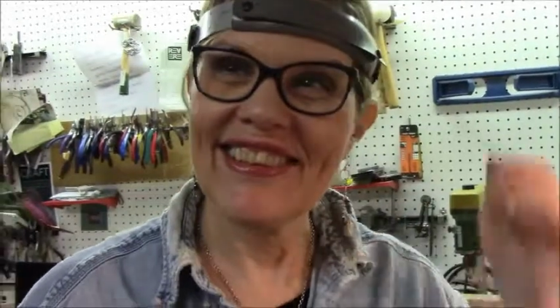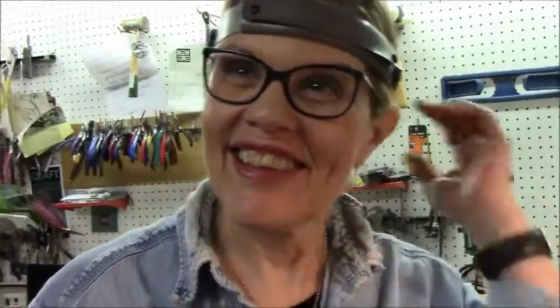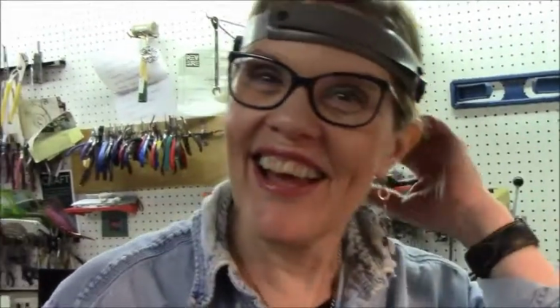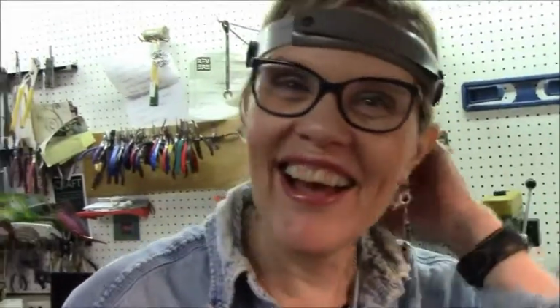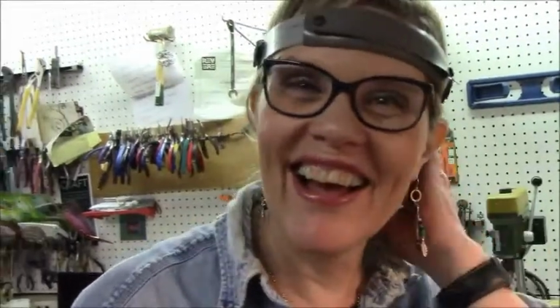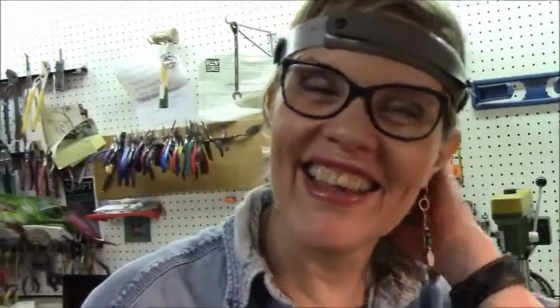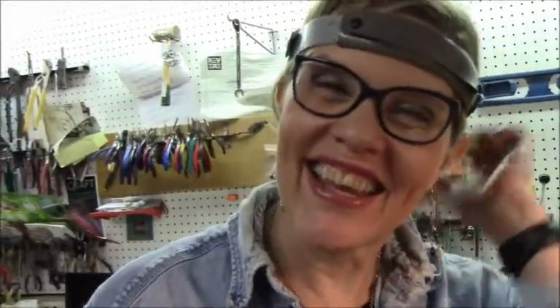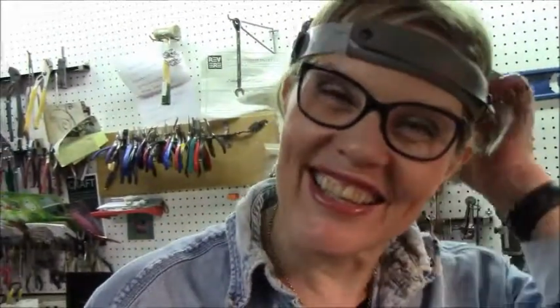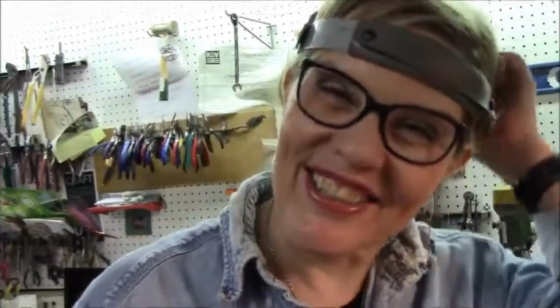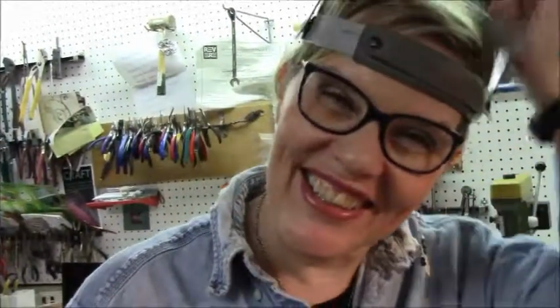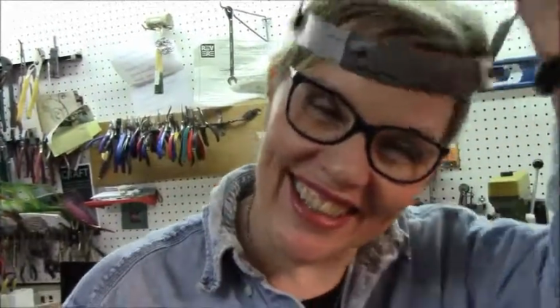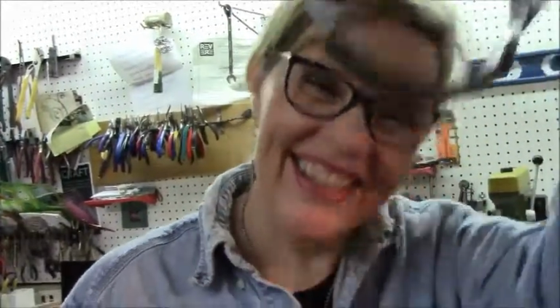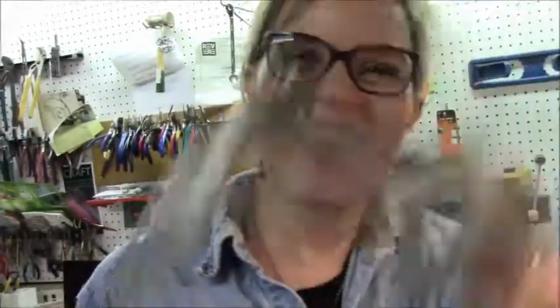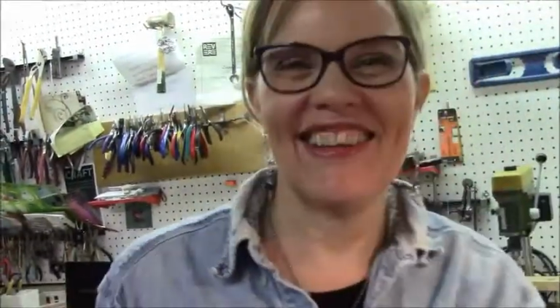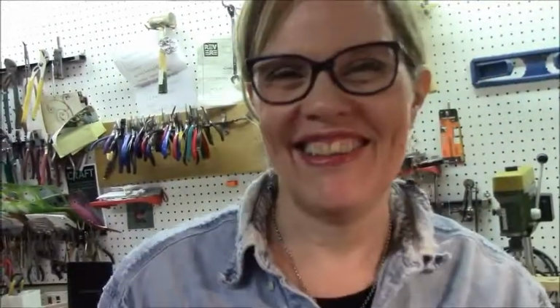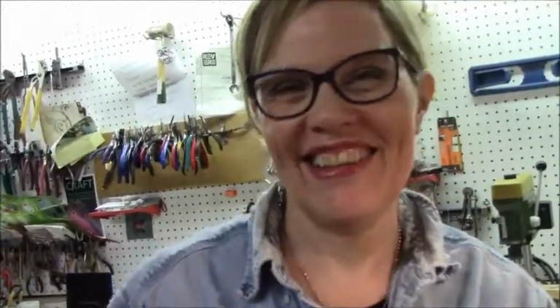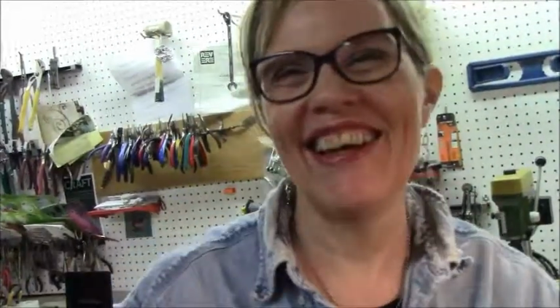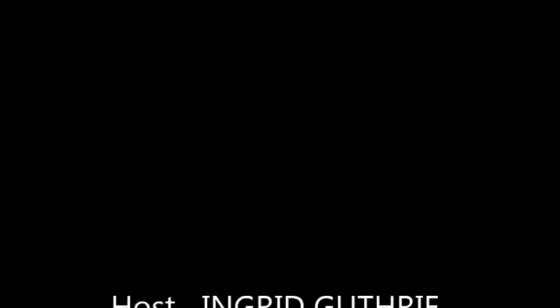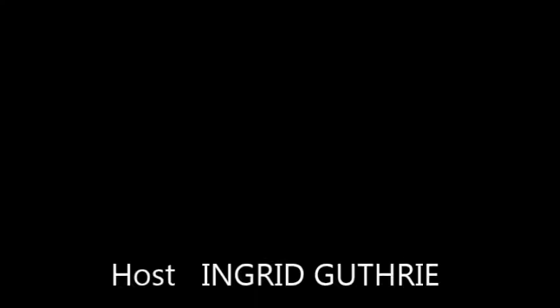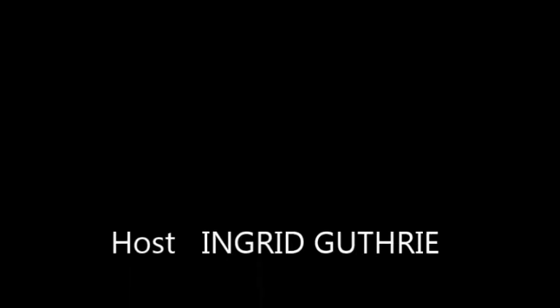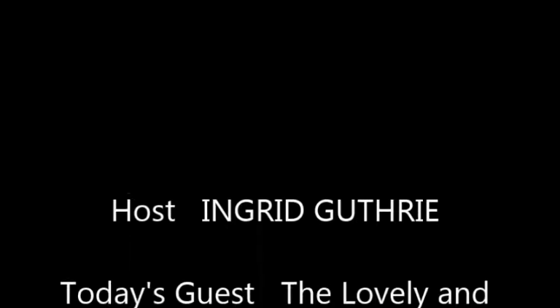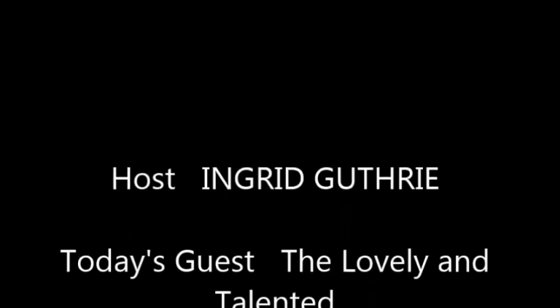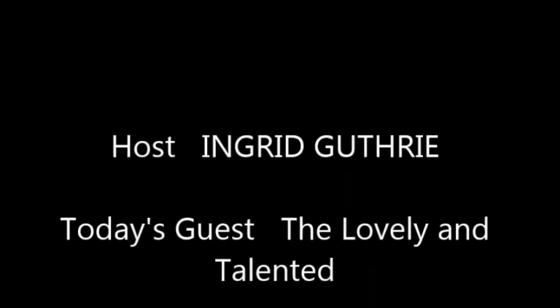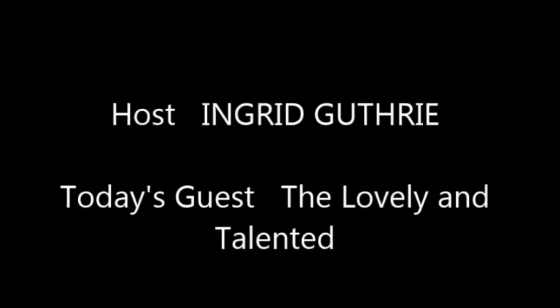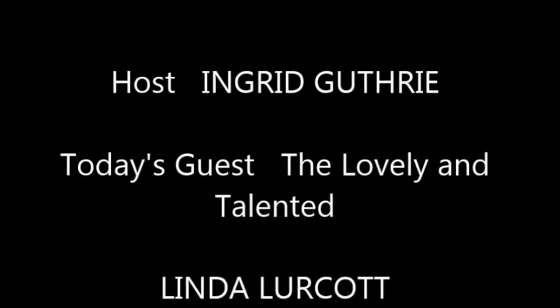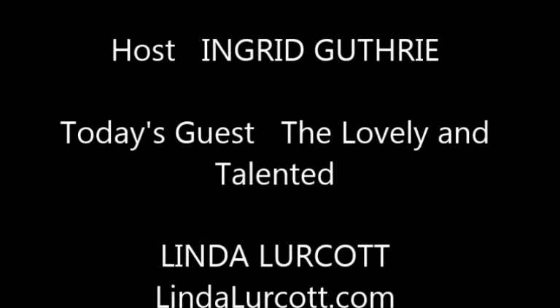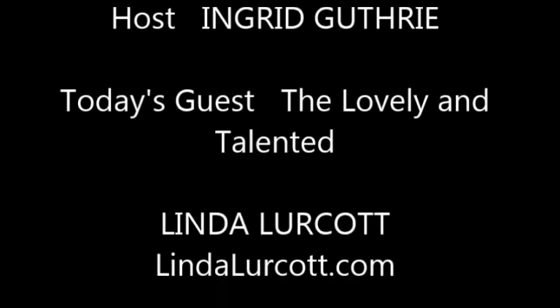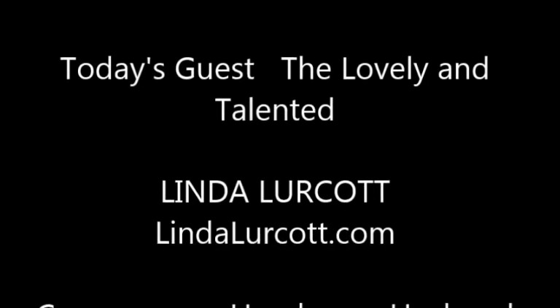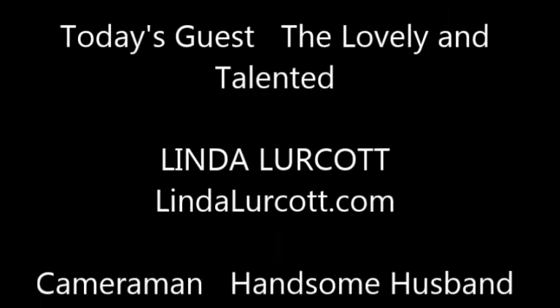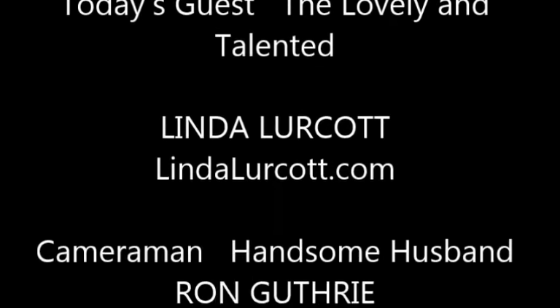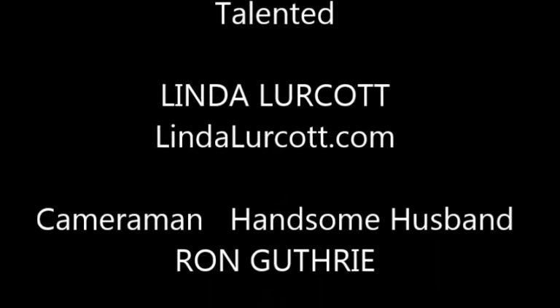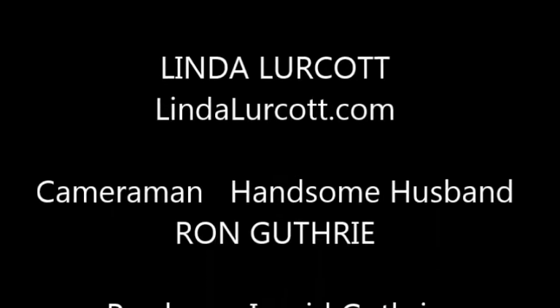All right, here we are — Living It Up, Making Life Juicy — with Linda Lurcott. Thank you, and I'm Ingrid!